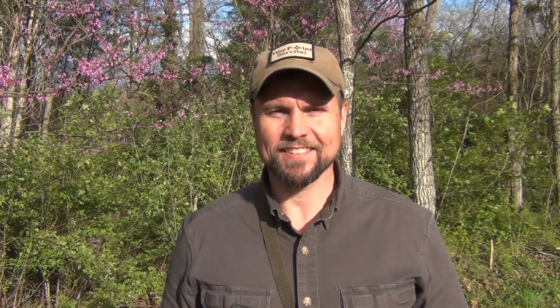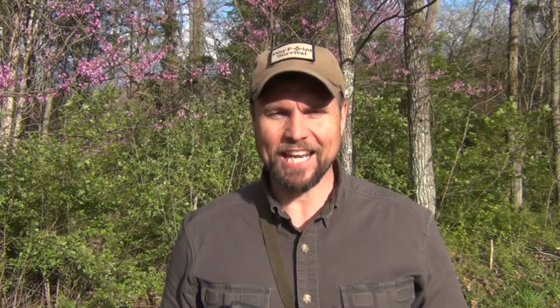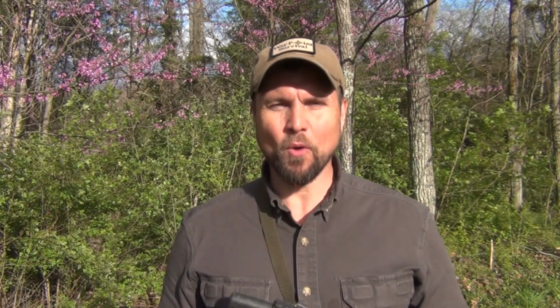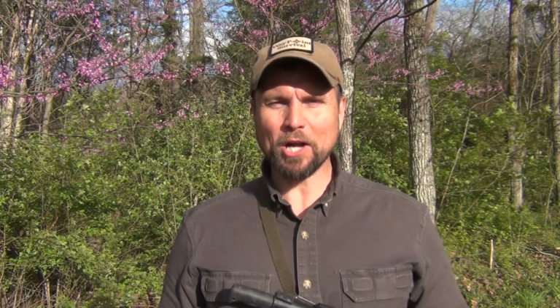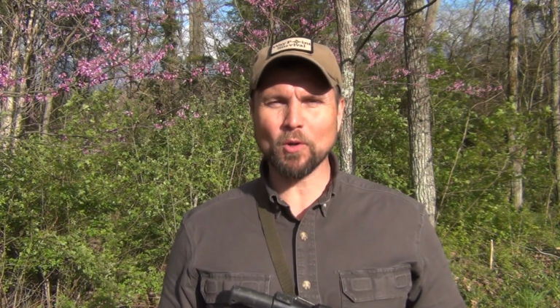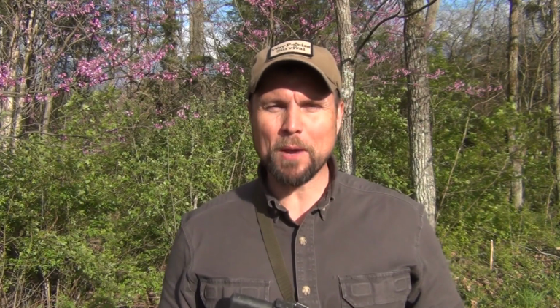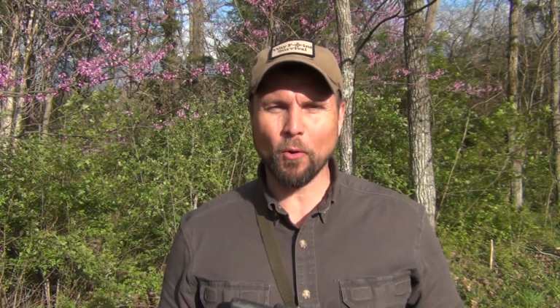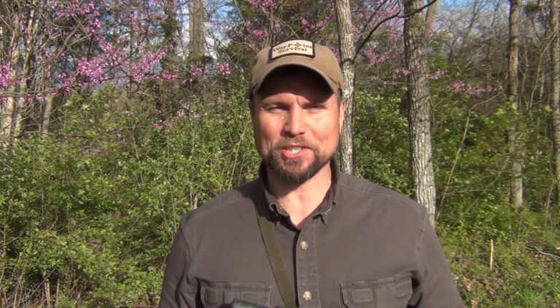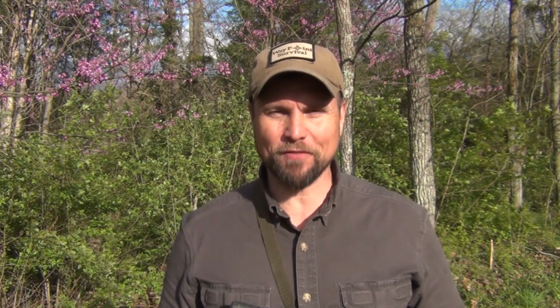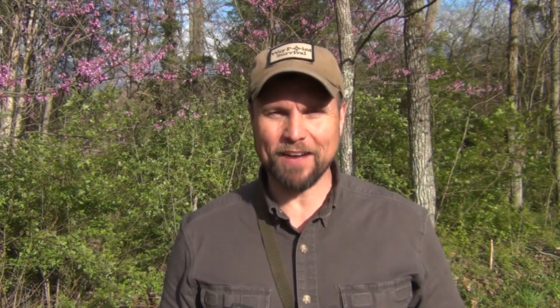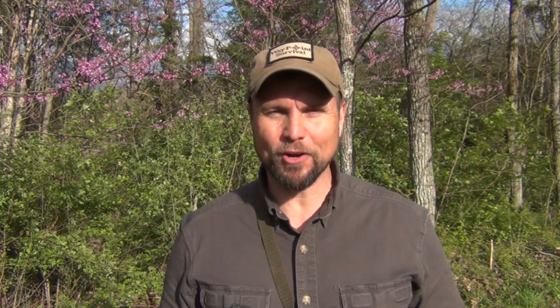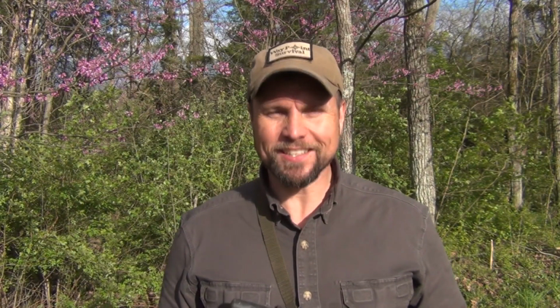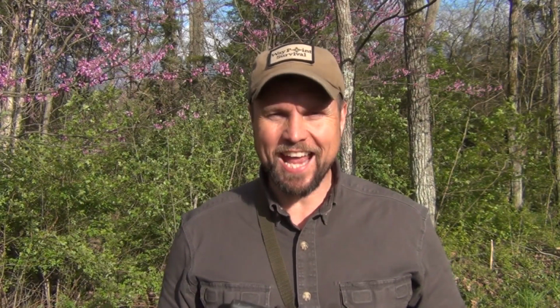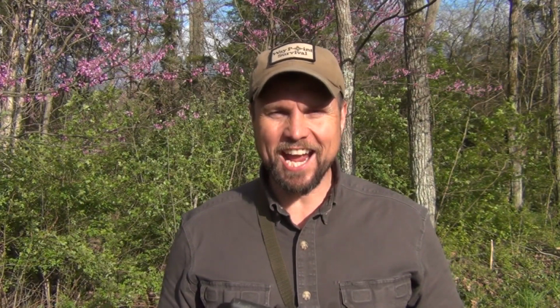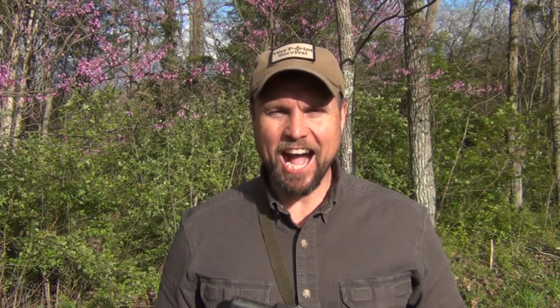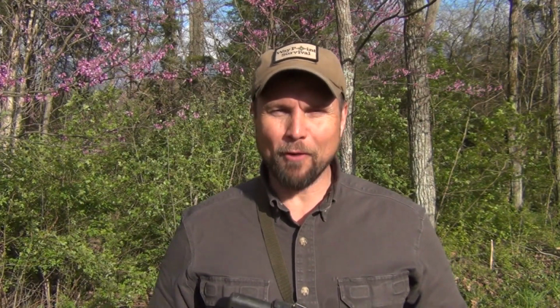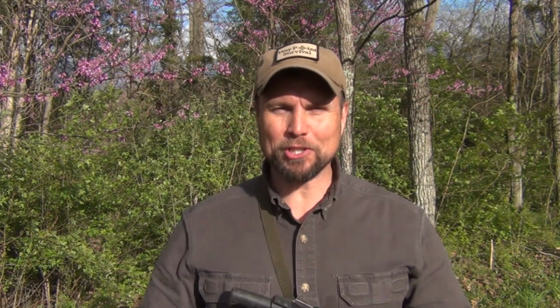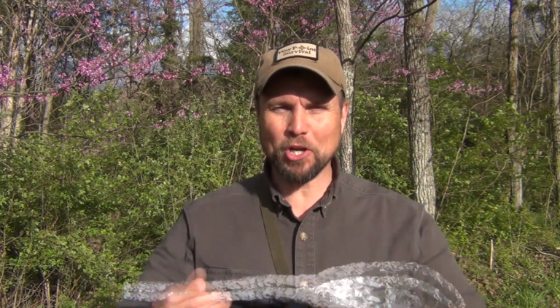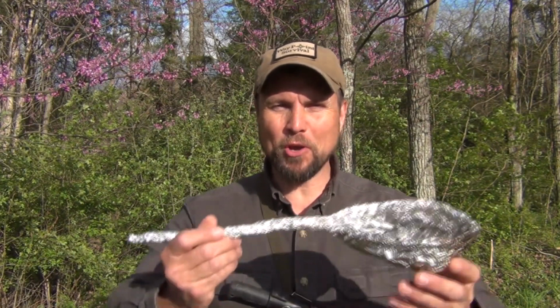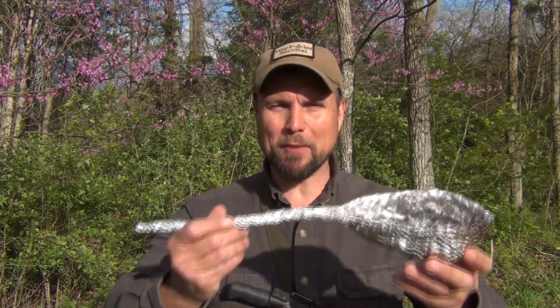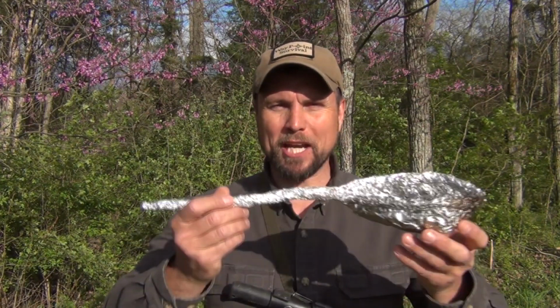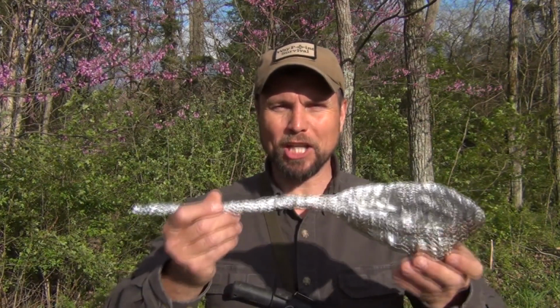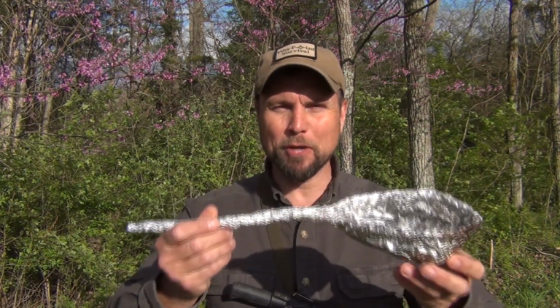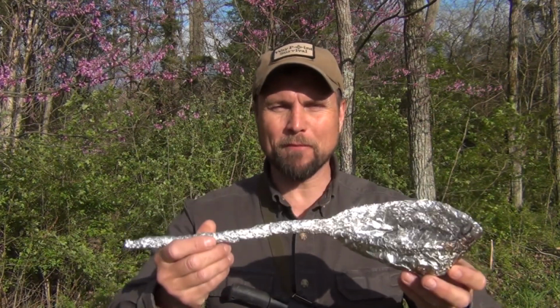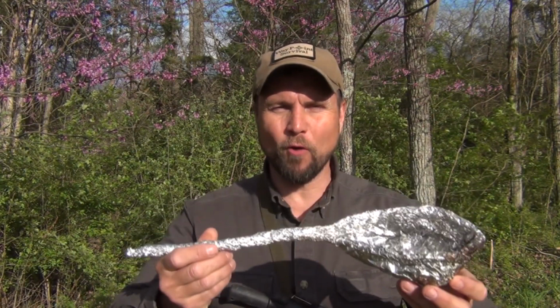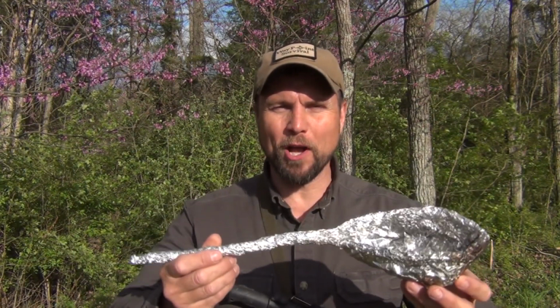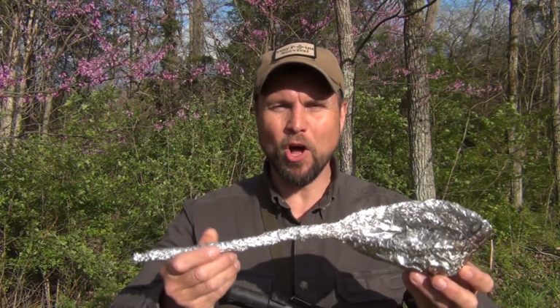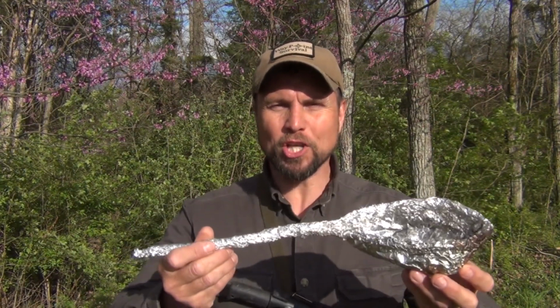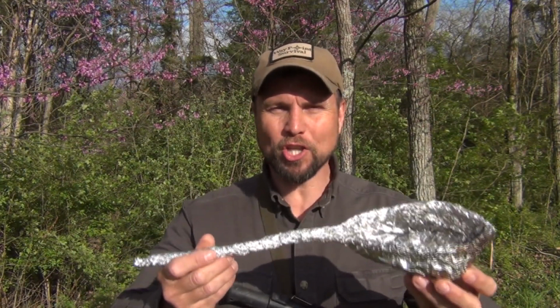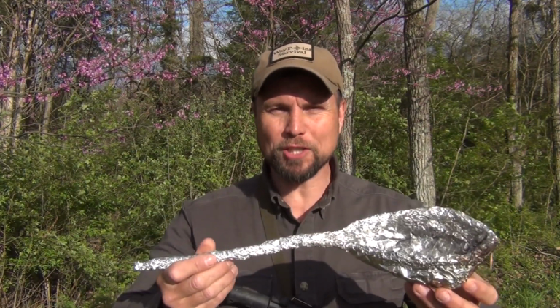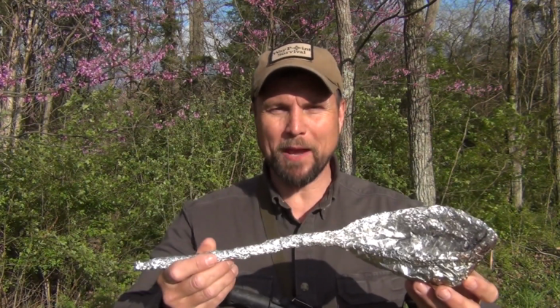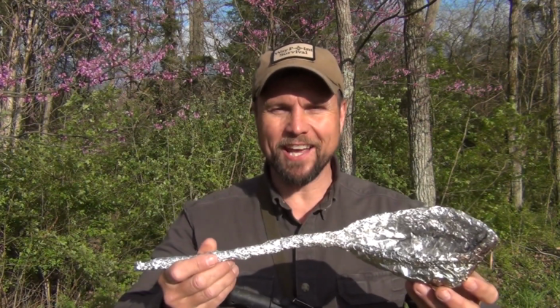Hello, welcome to Waypoint Survival. Today I want to show you how to make an aluminum foil saucepan.